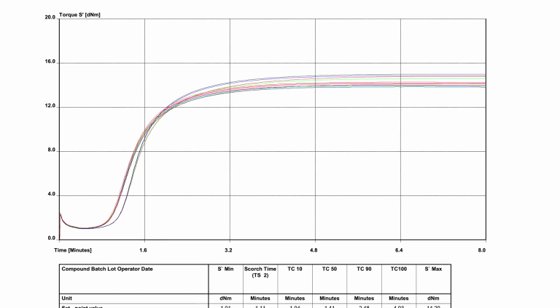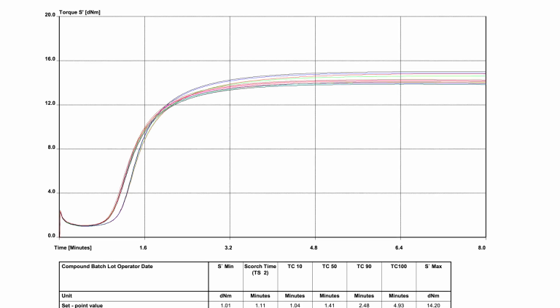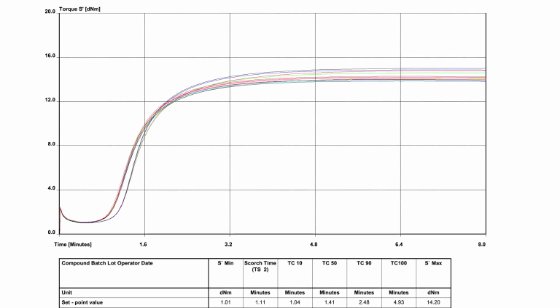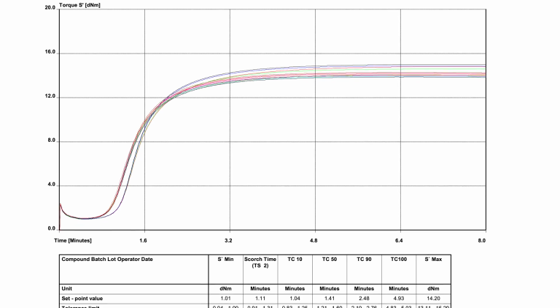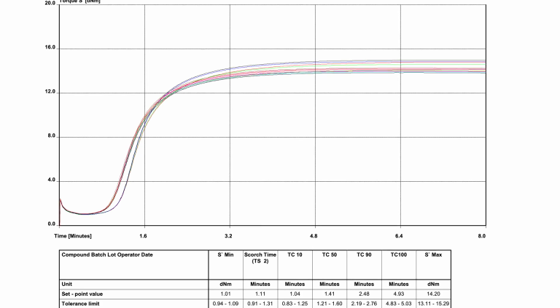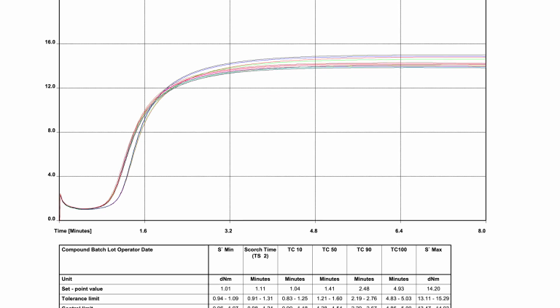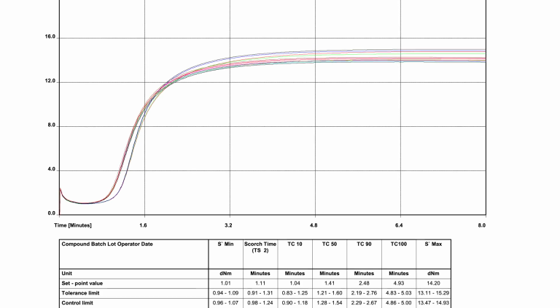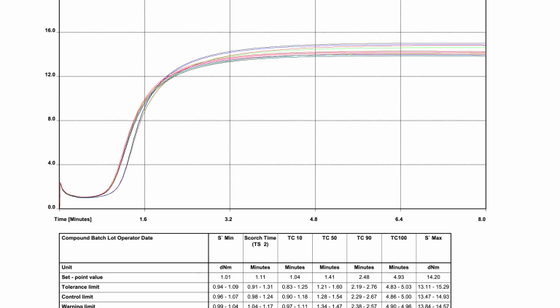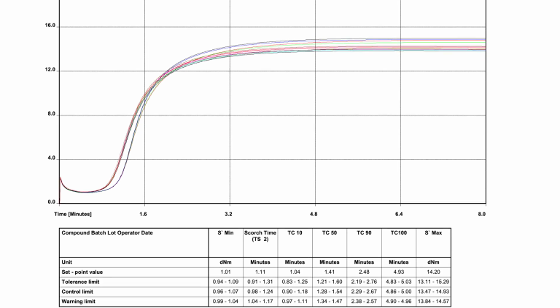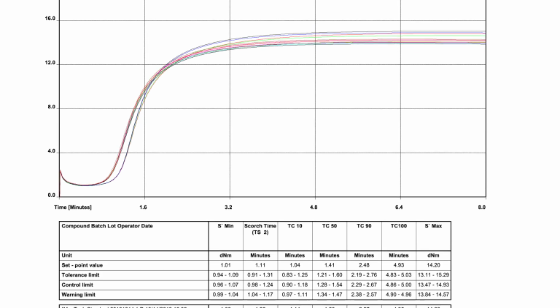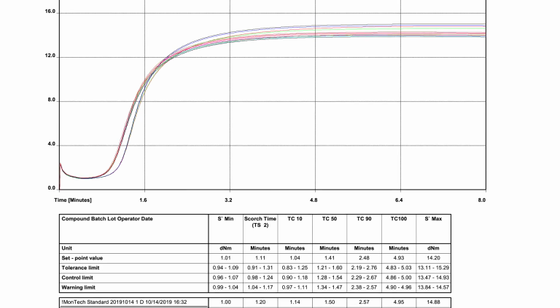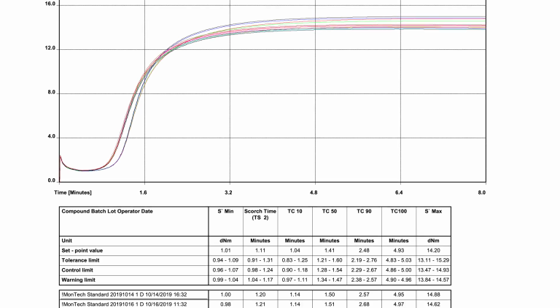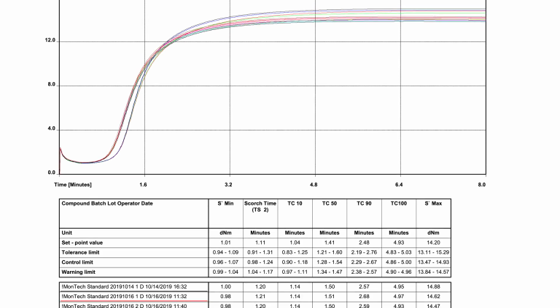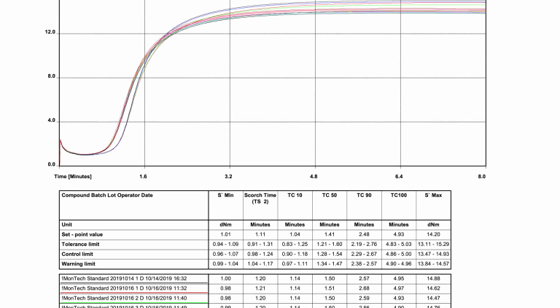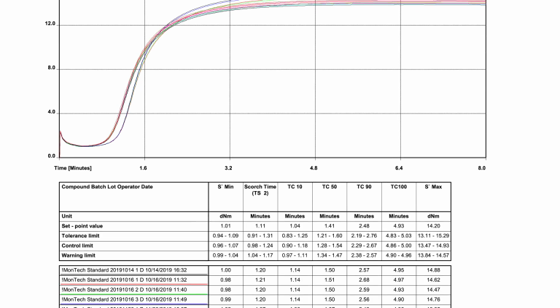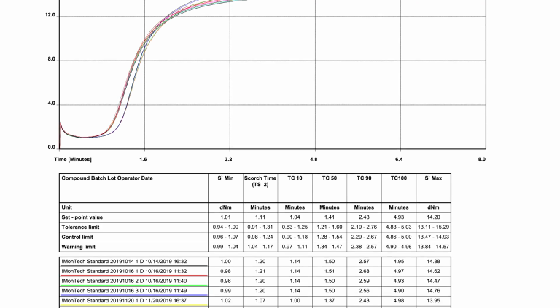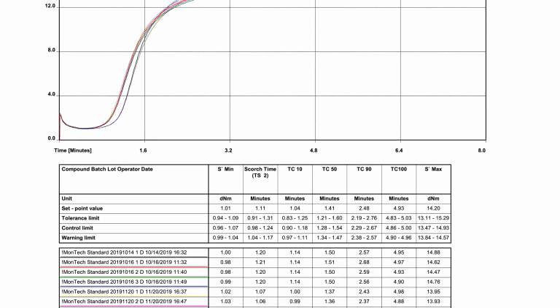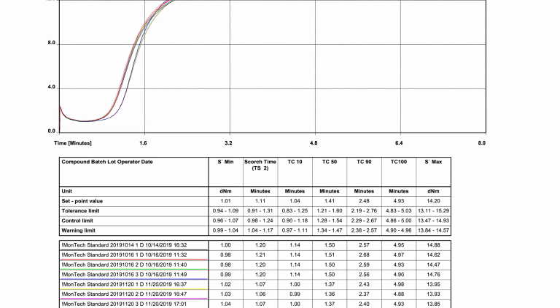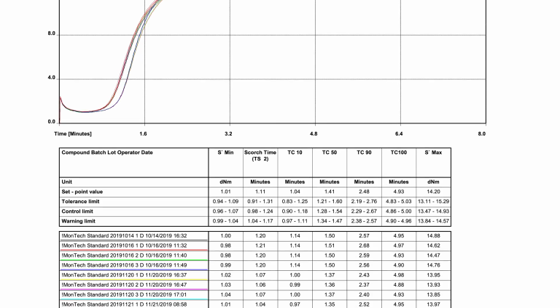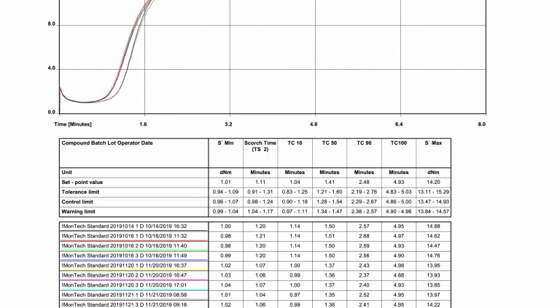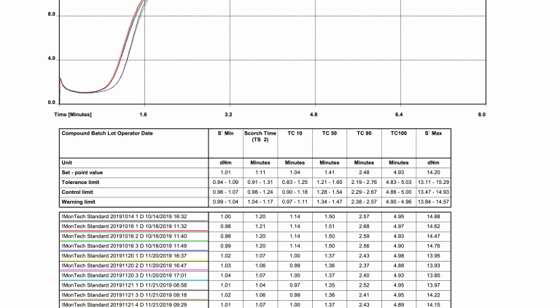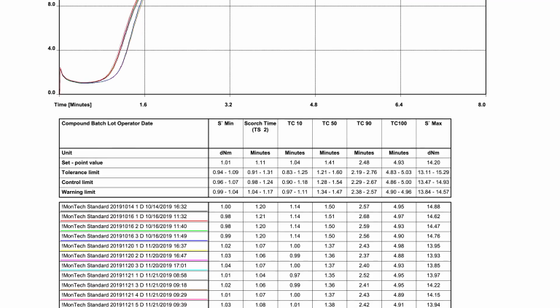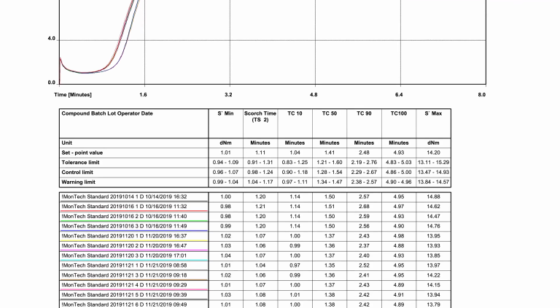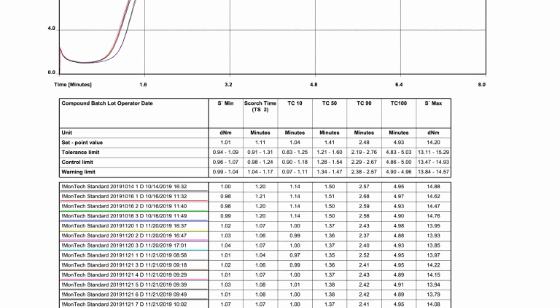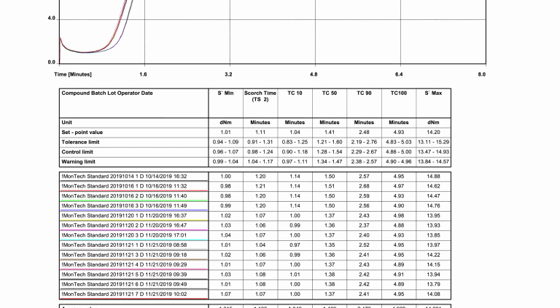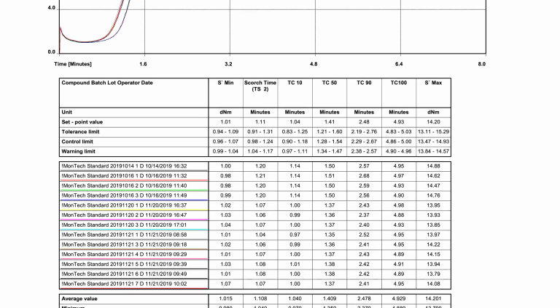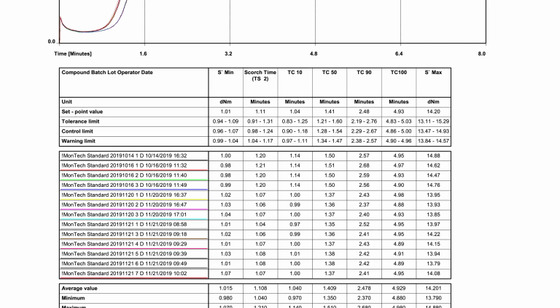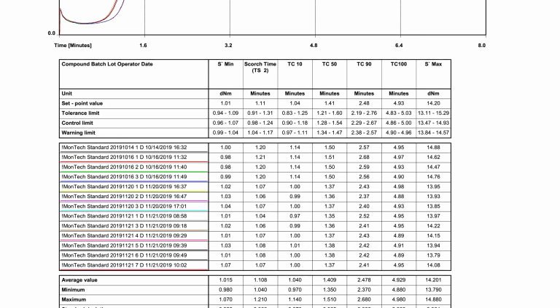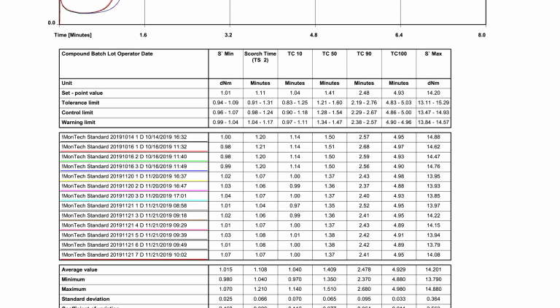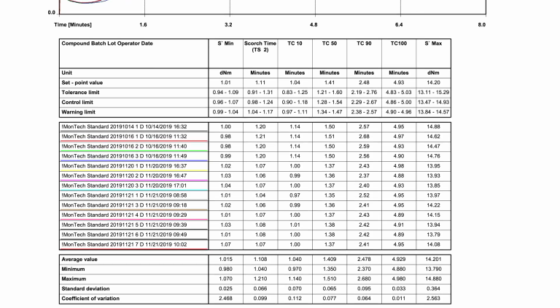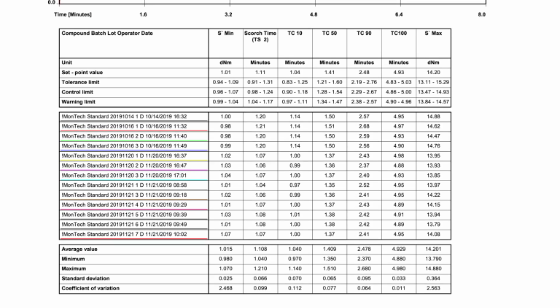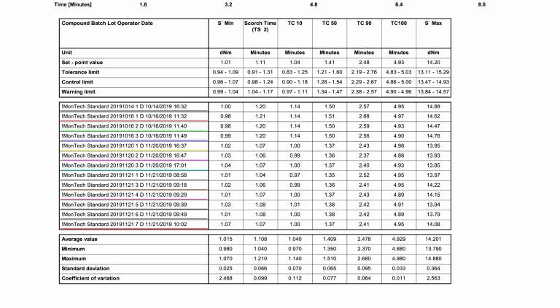MonControl also includes customizable reports, remote support, remote training, data integration and security modes.